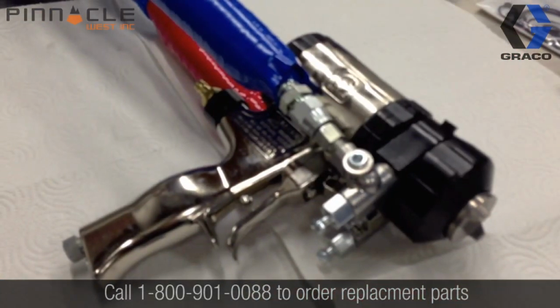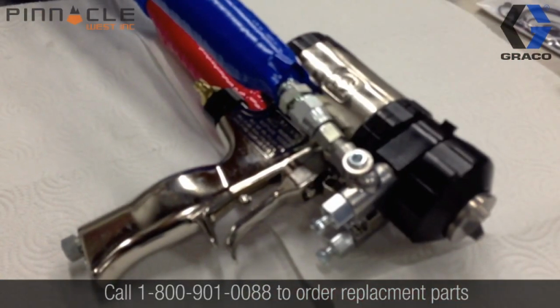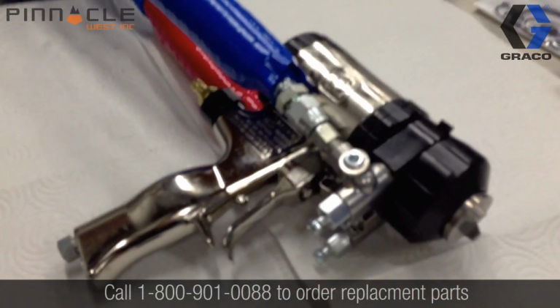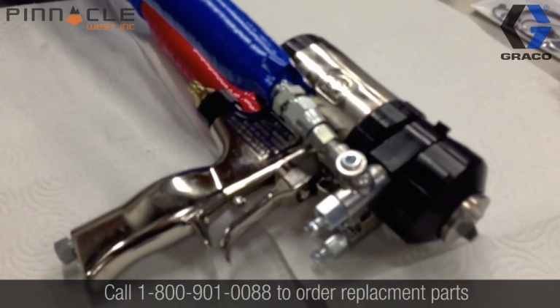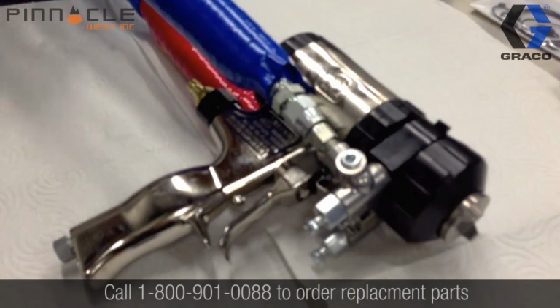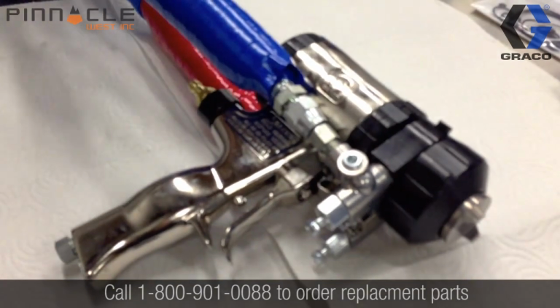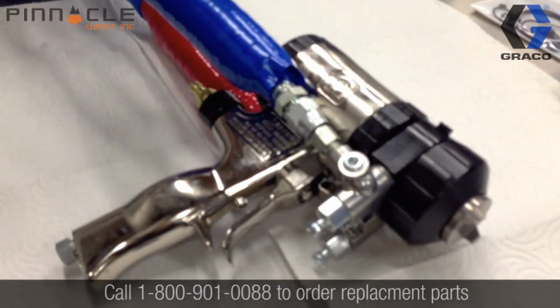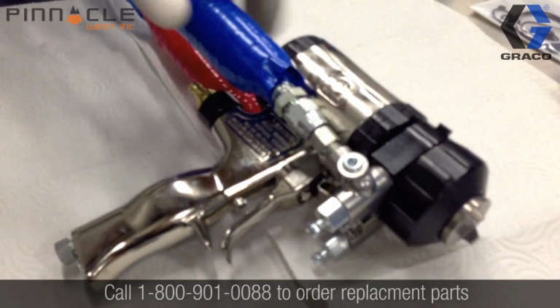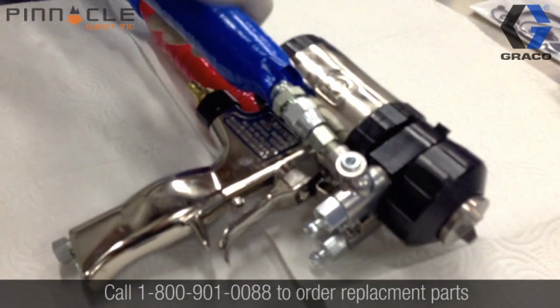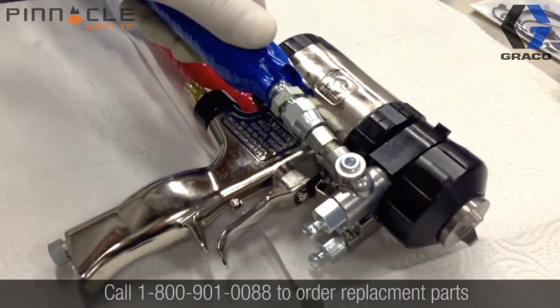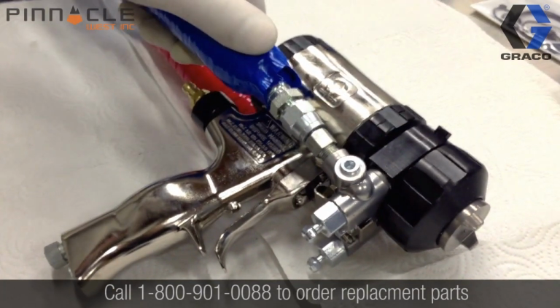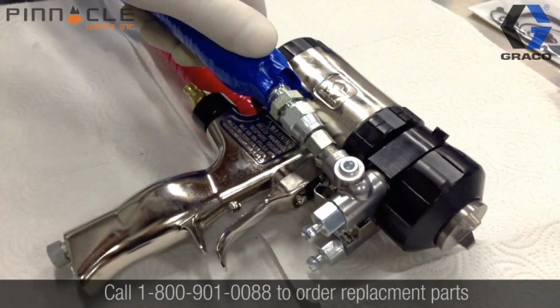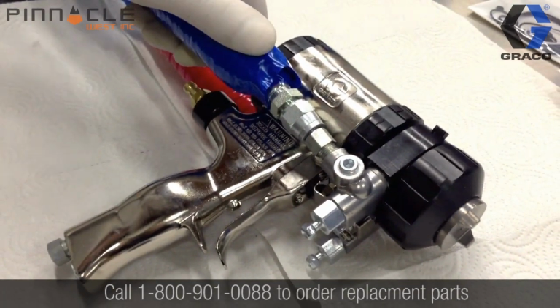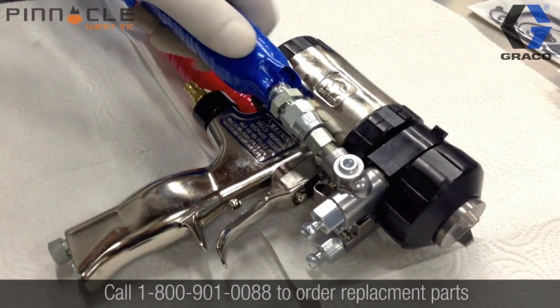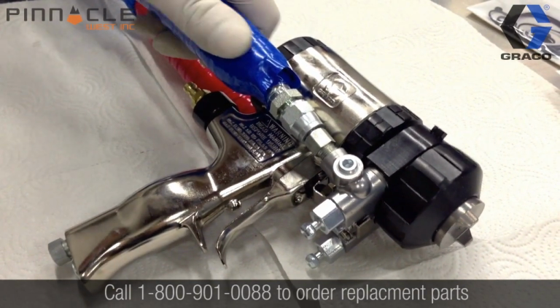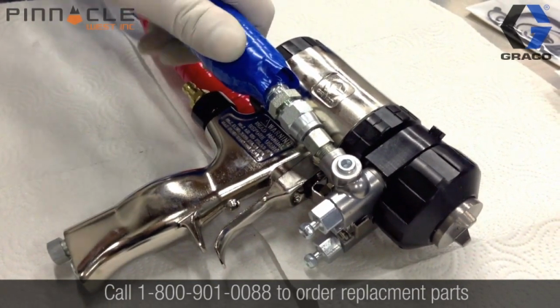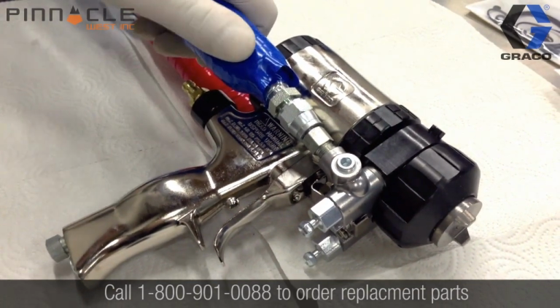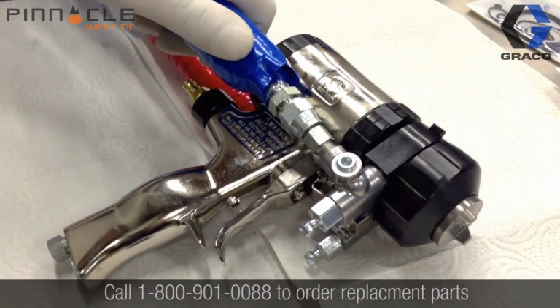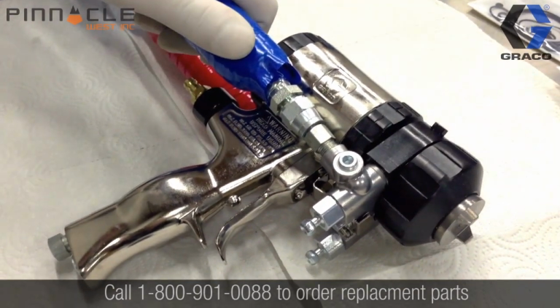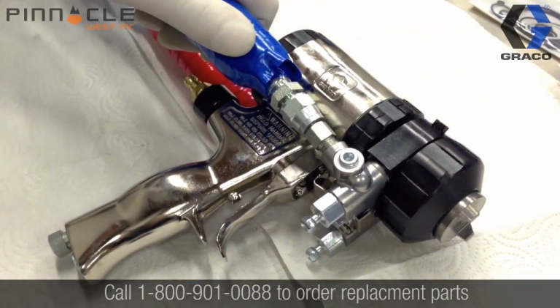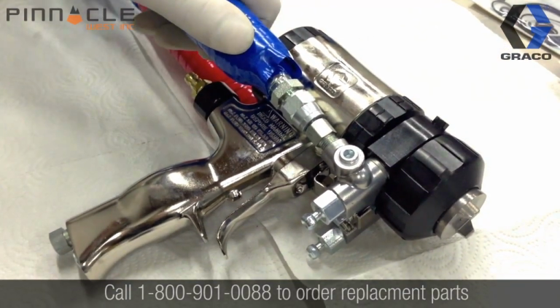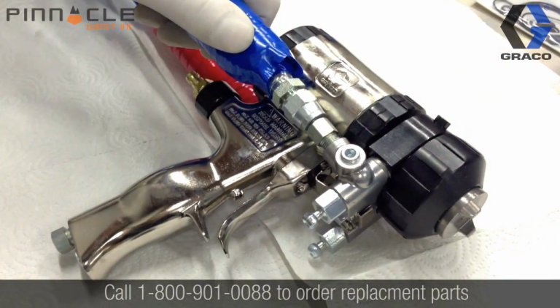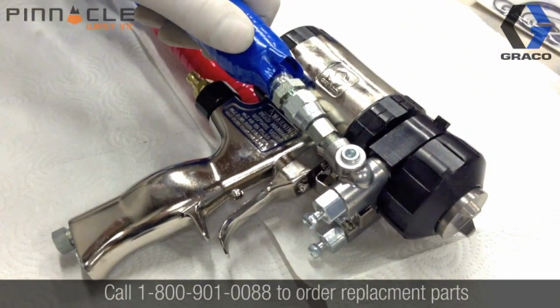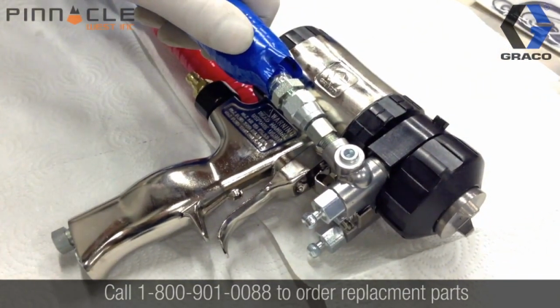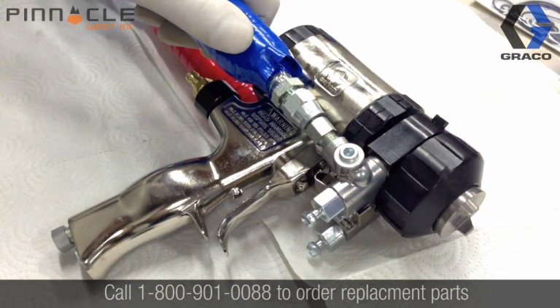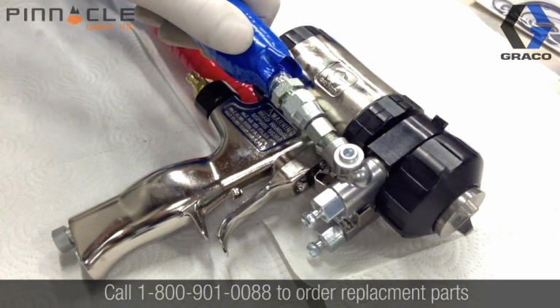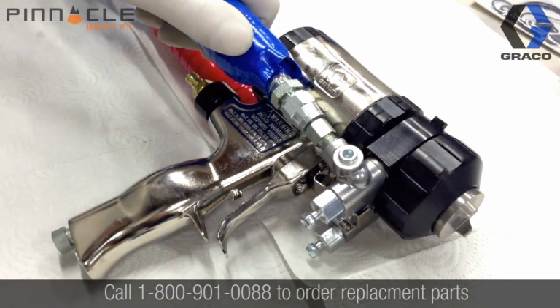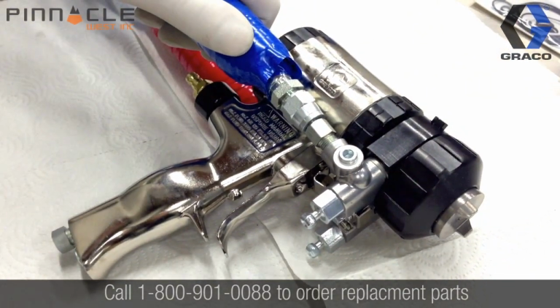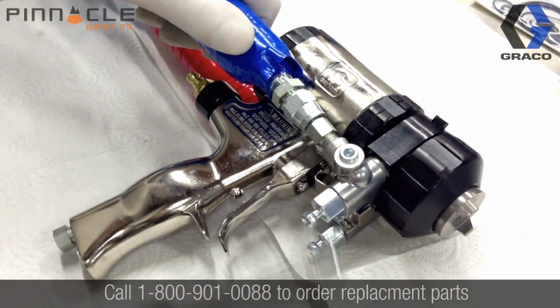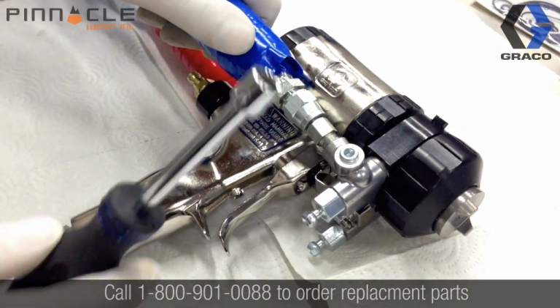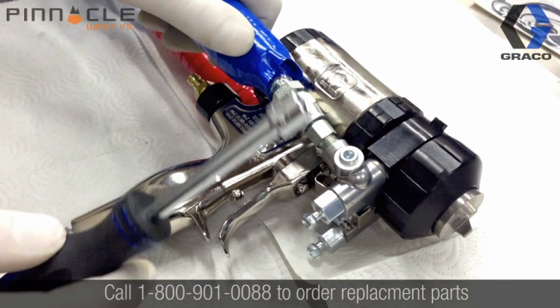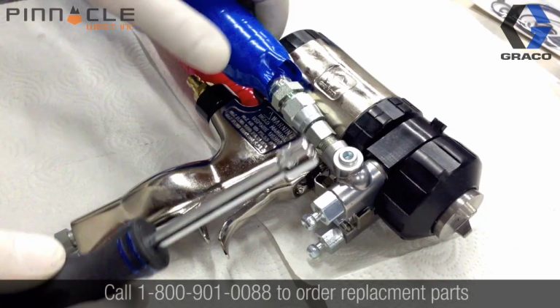To start, make sure your gun has been depressurized and the fluid valves are closed, then remove the fluid manifold from the gun body.